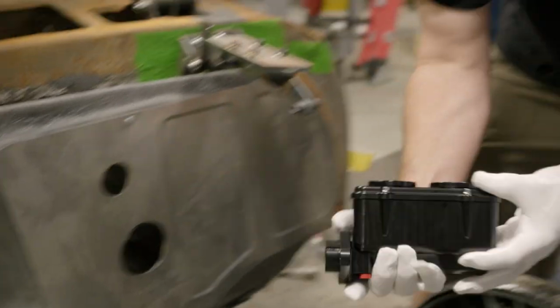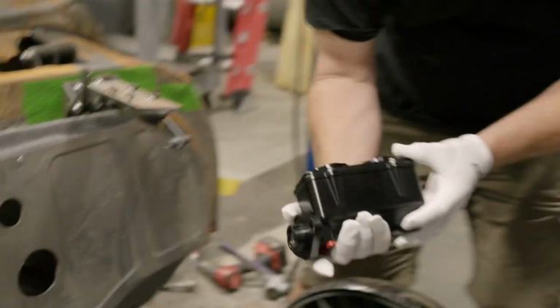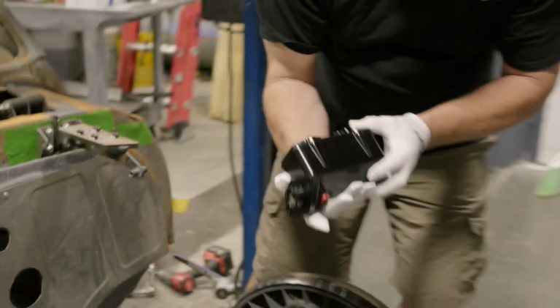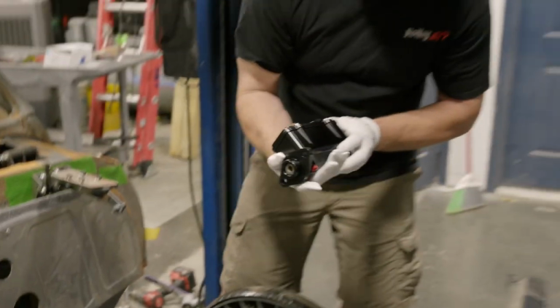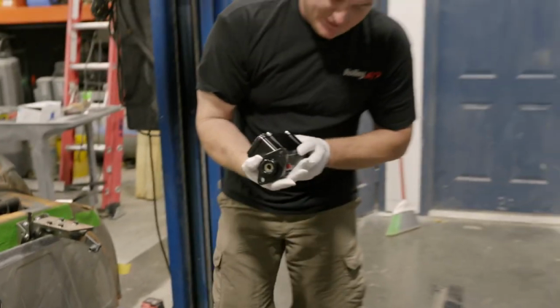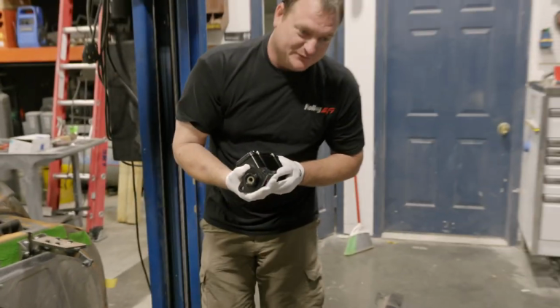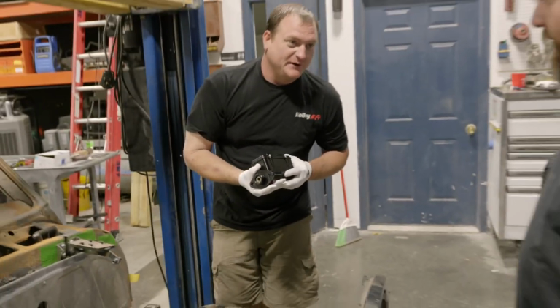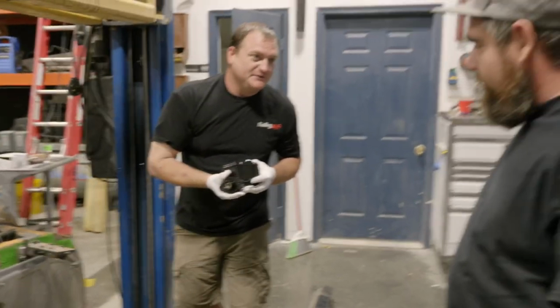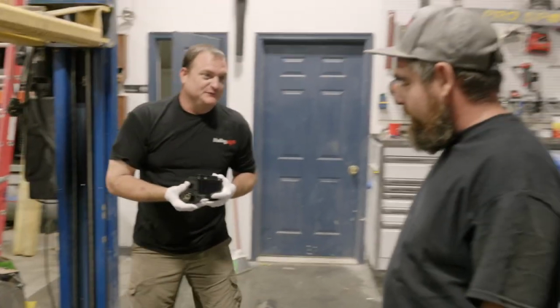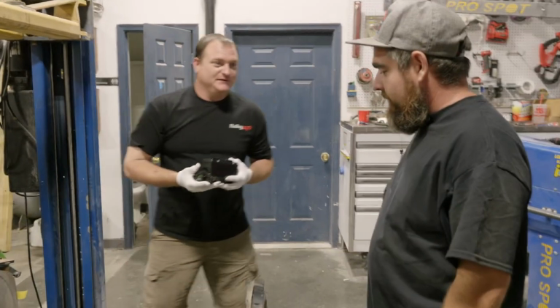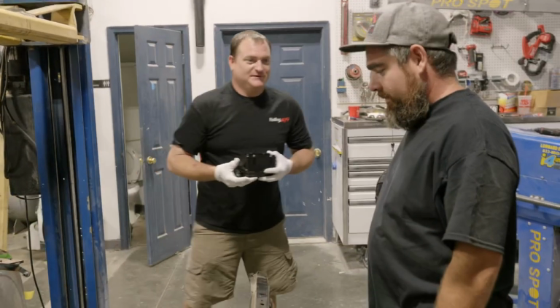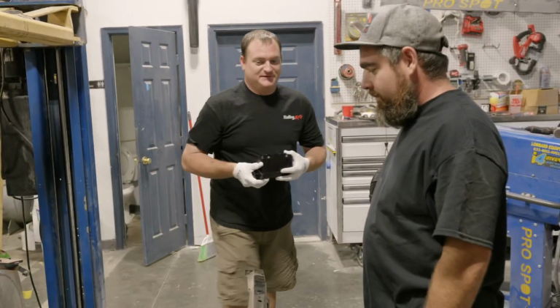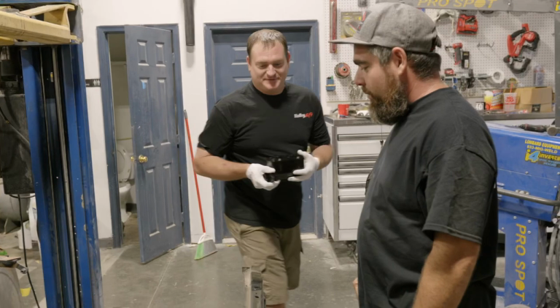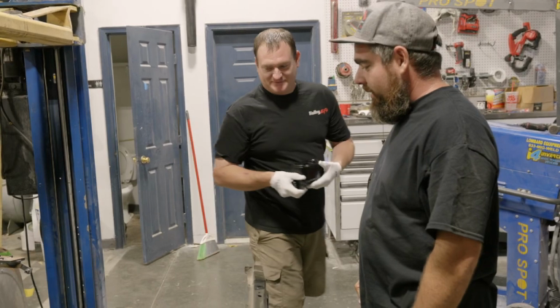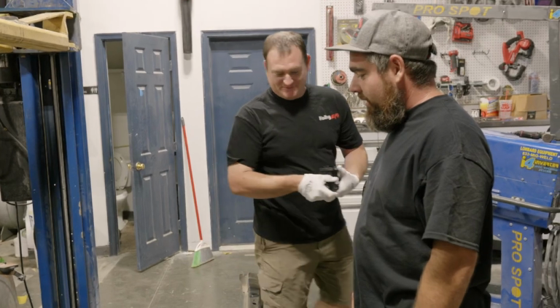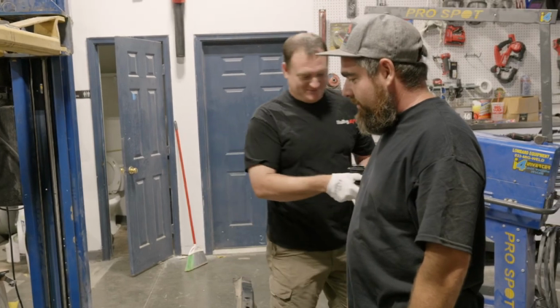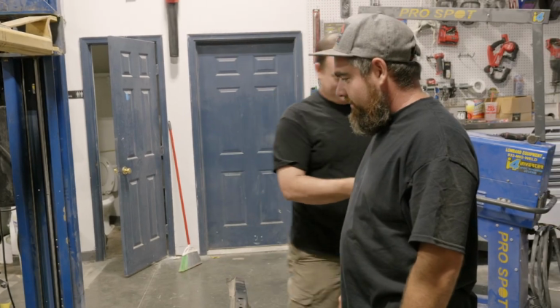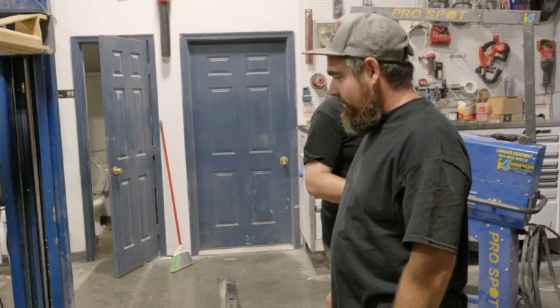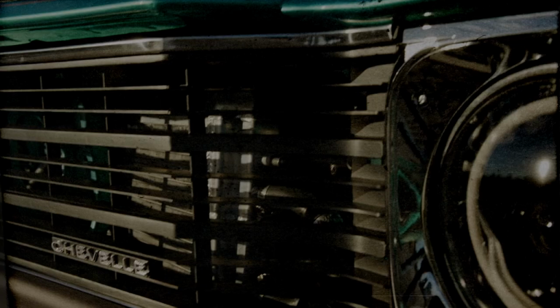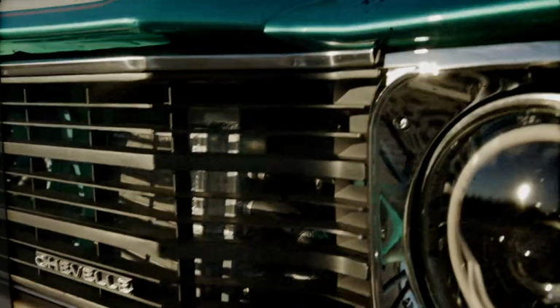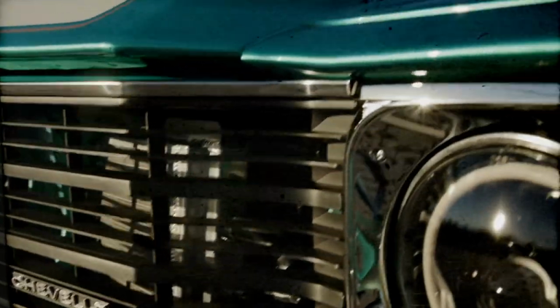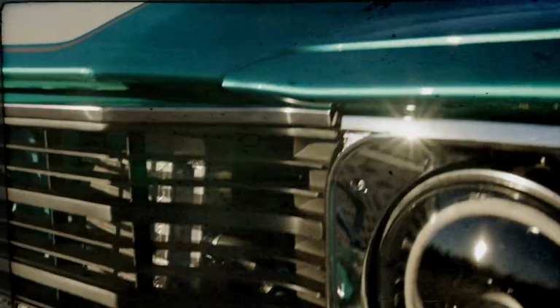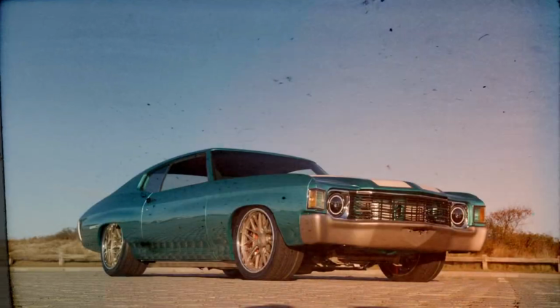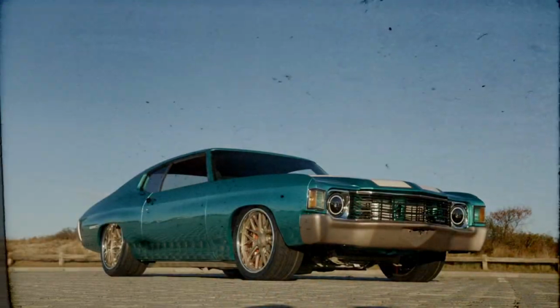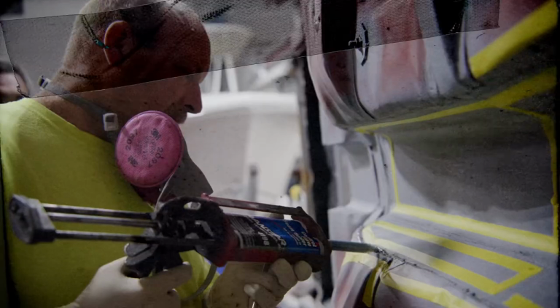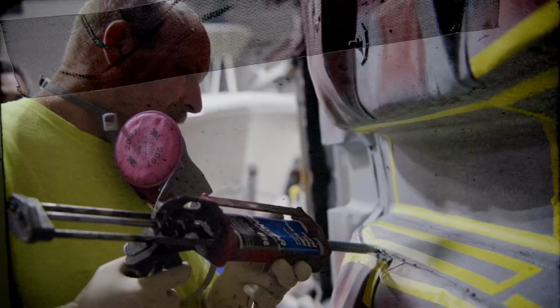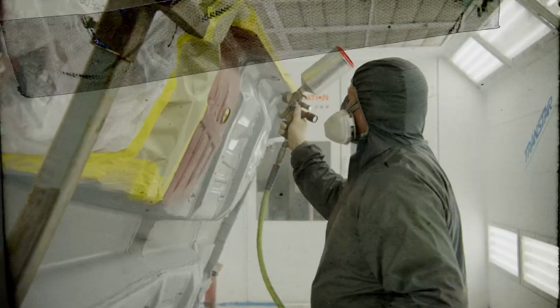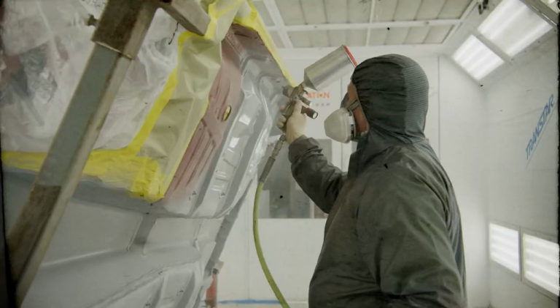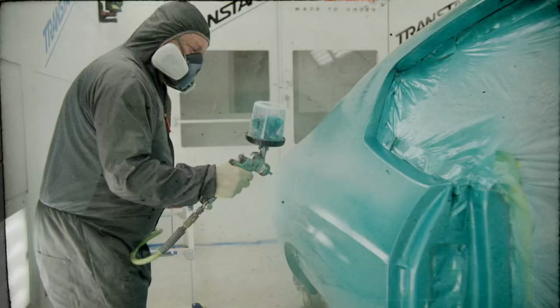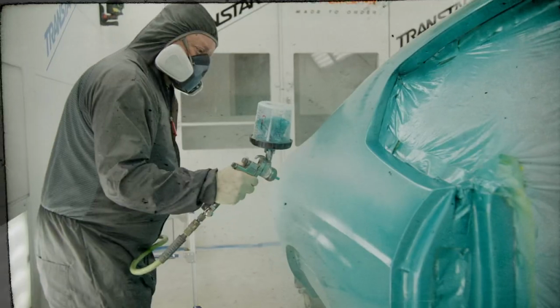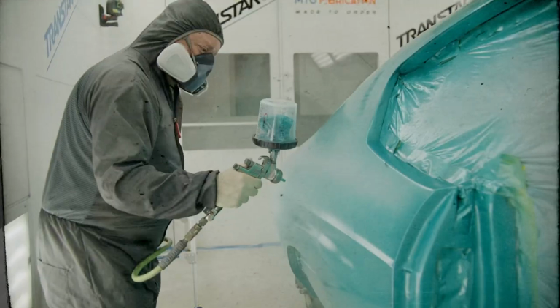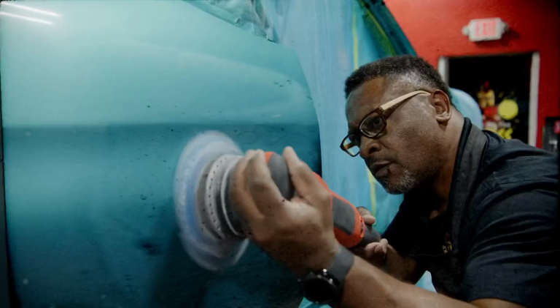Let's box her back up till we're ready to use her. Back in the box. We'll be right back.